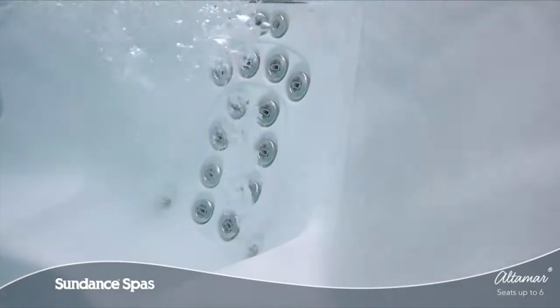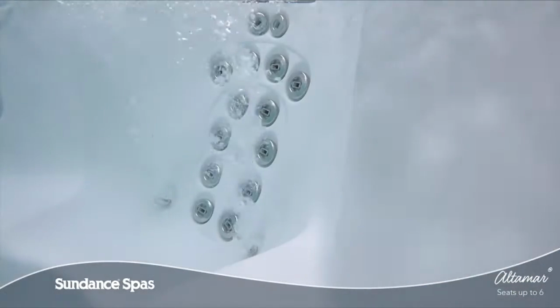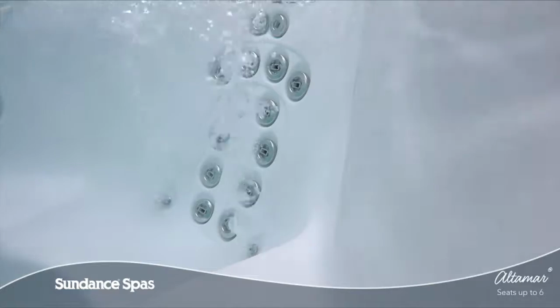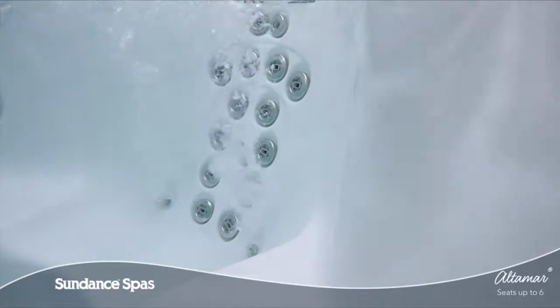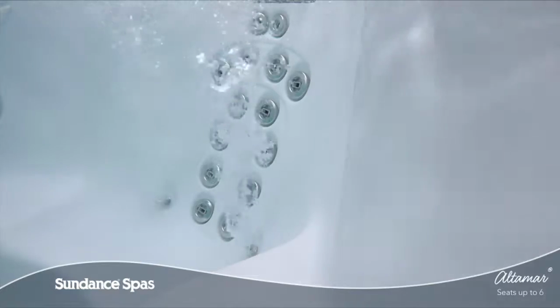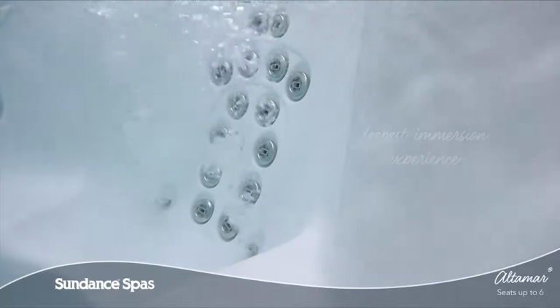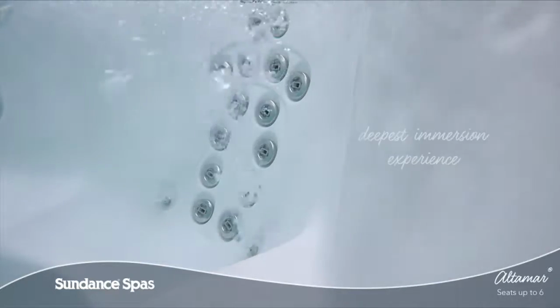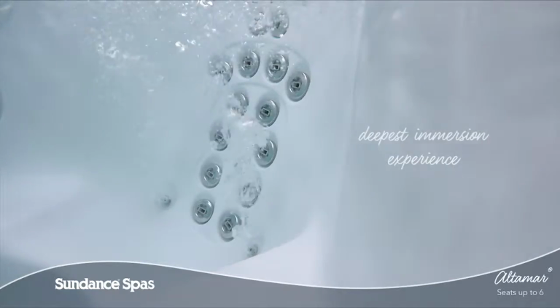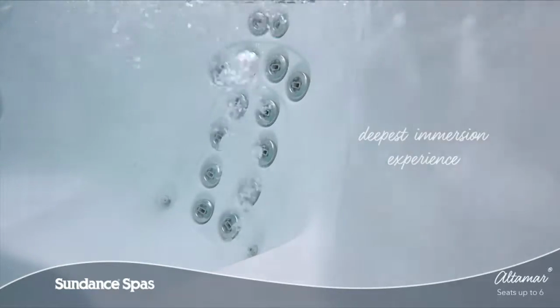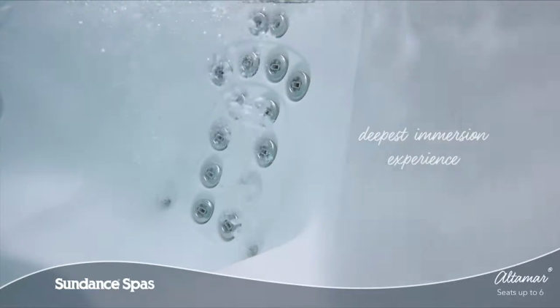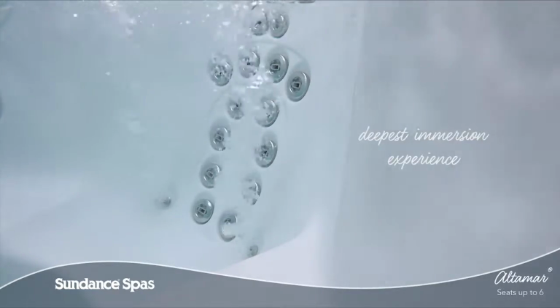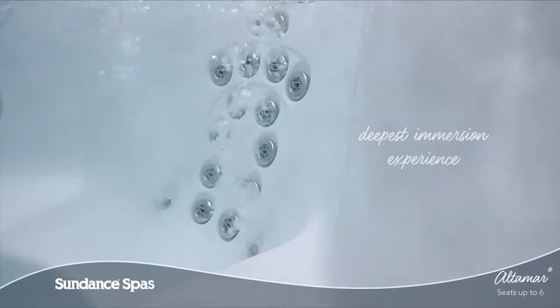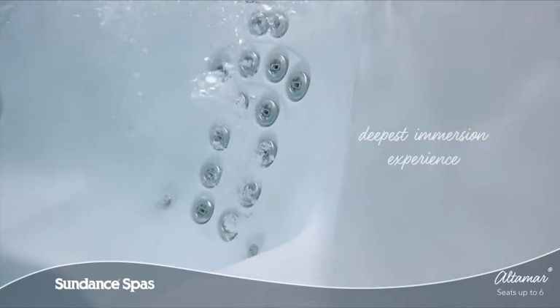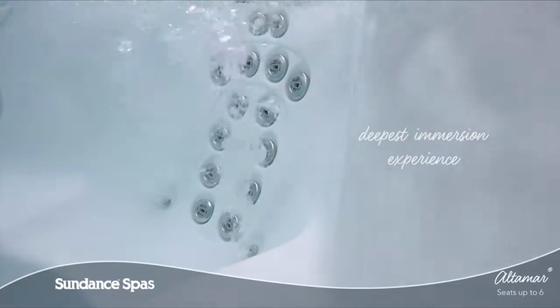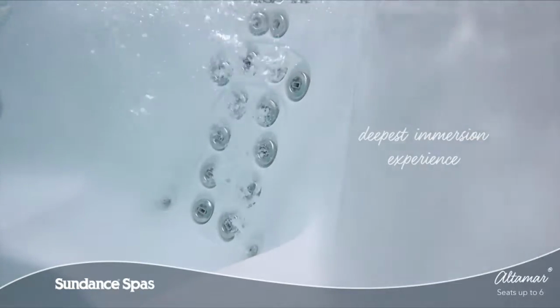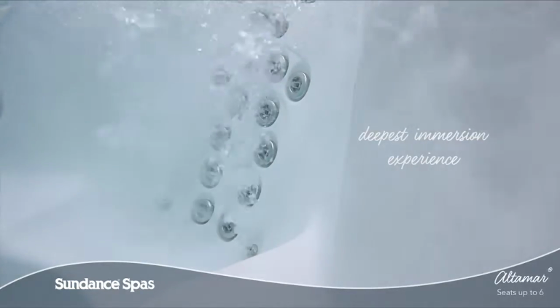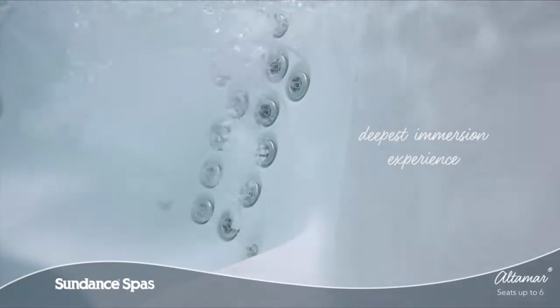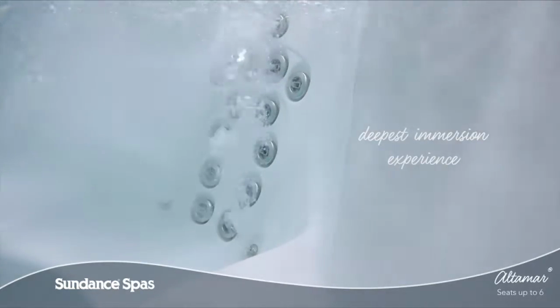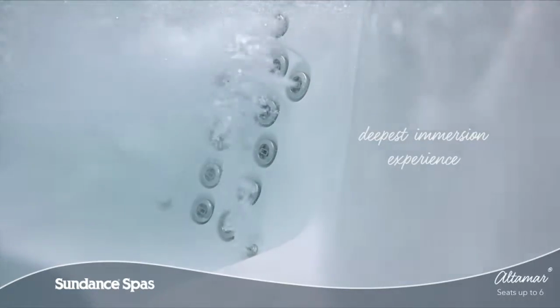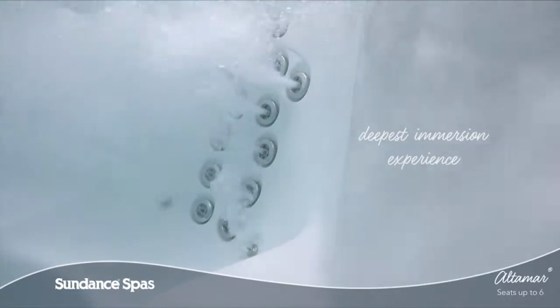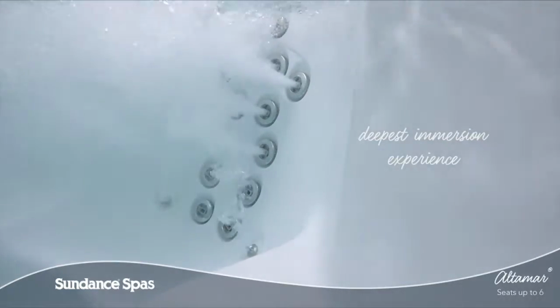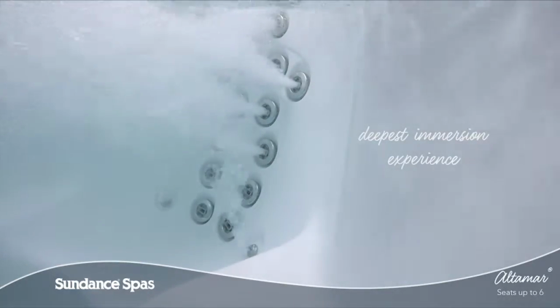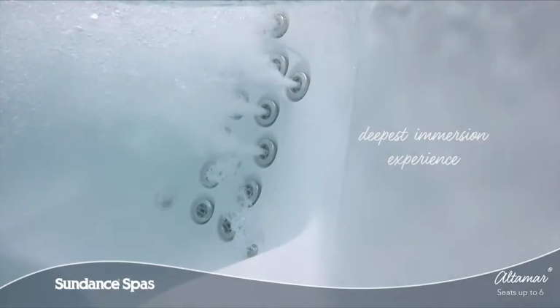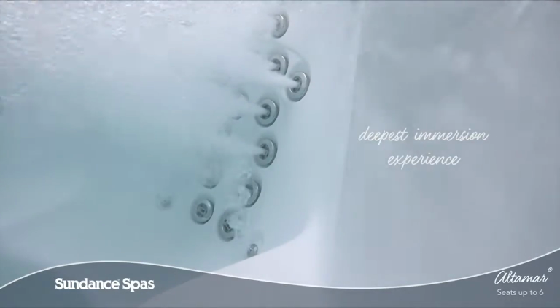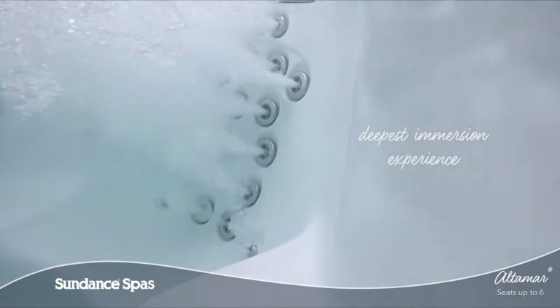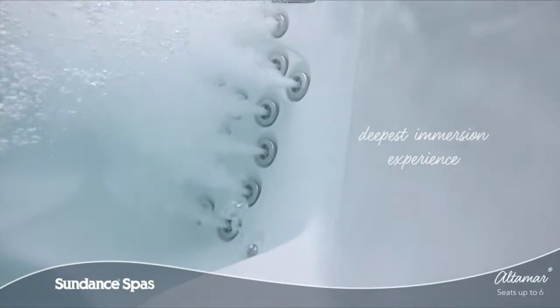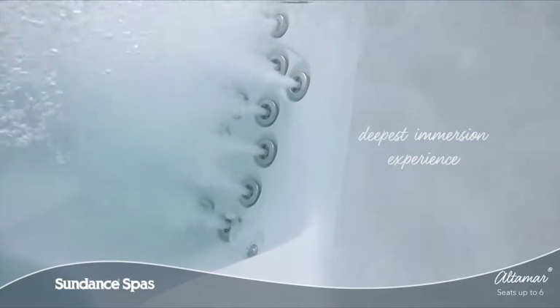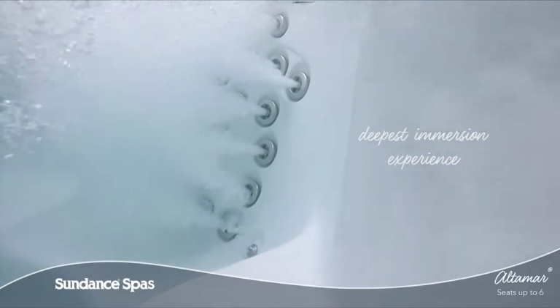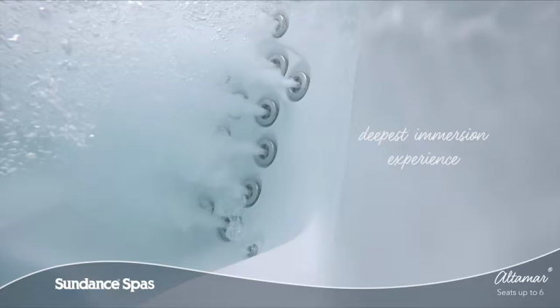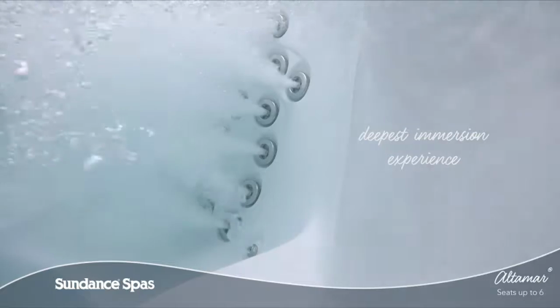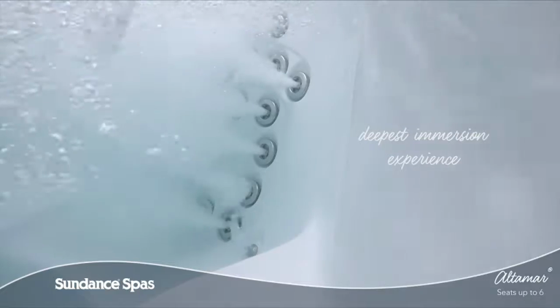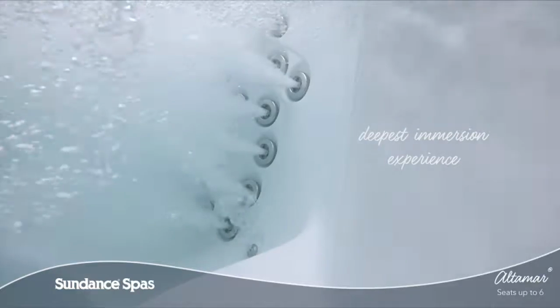The AccuSage Therapy Seat features our deepest full body immersion experience. This customer favorite seat delivers relaxation to your neck, back, and hips, unlike any other upright seat.